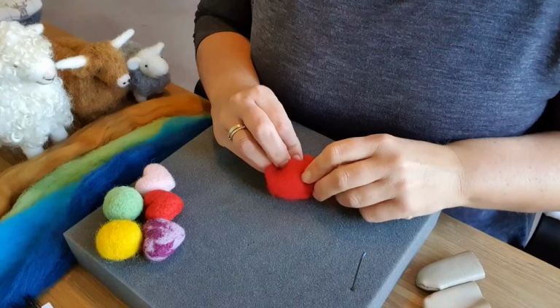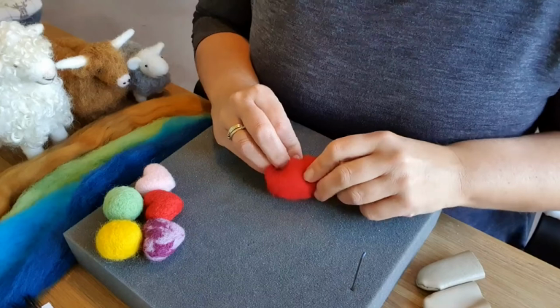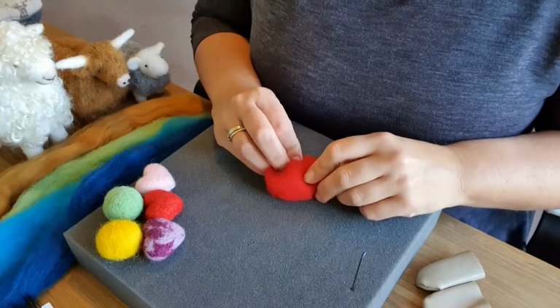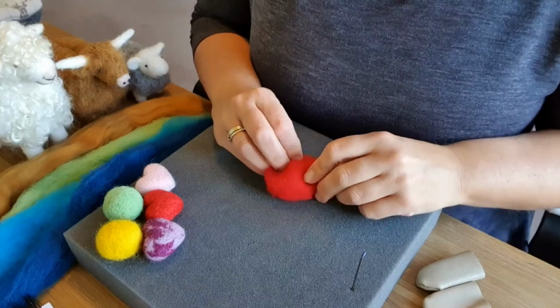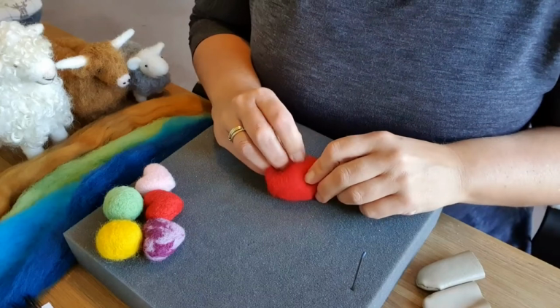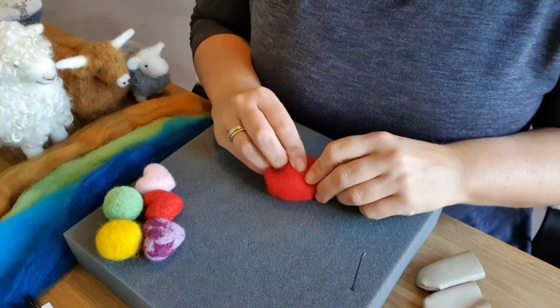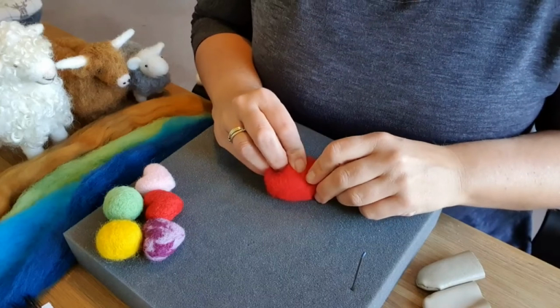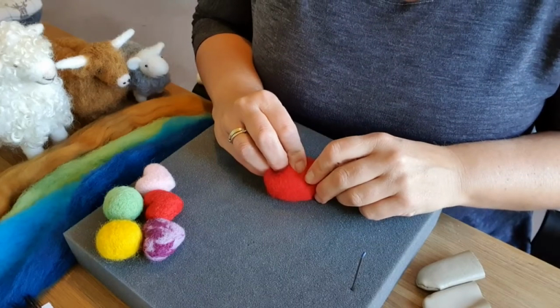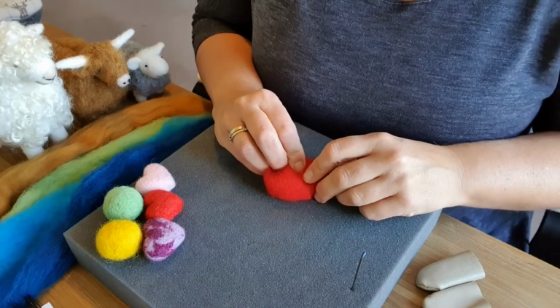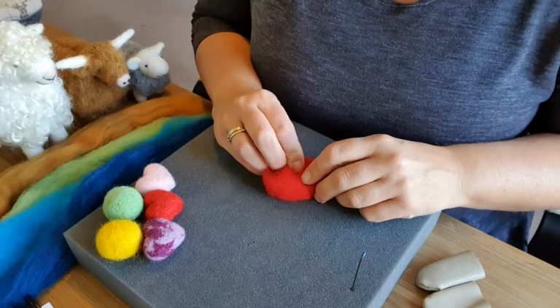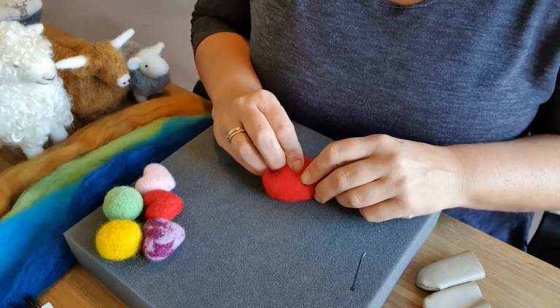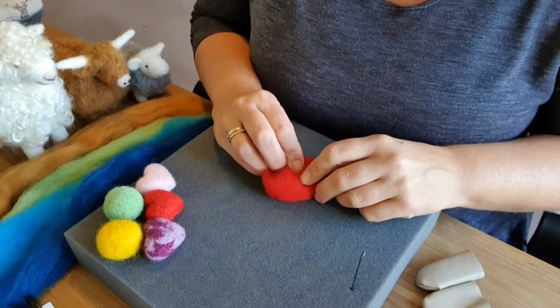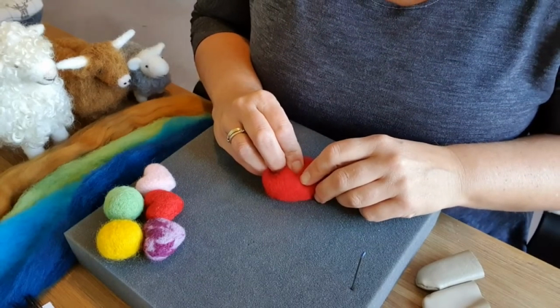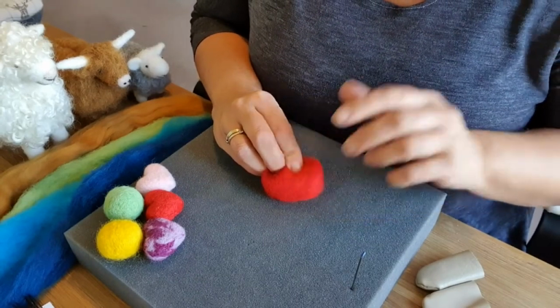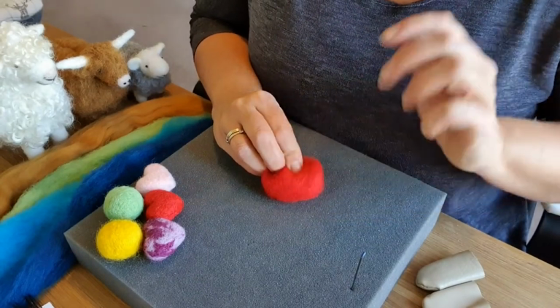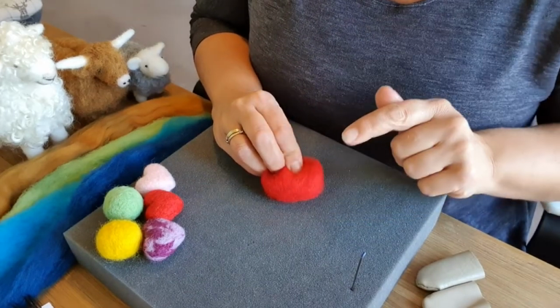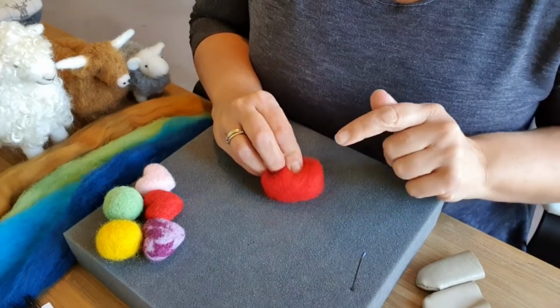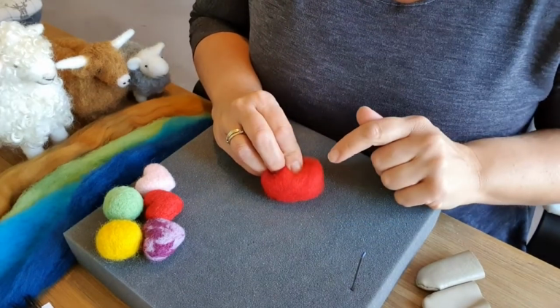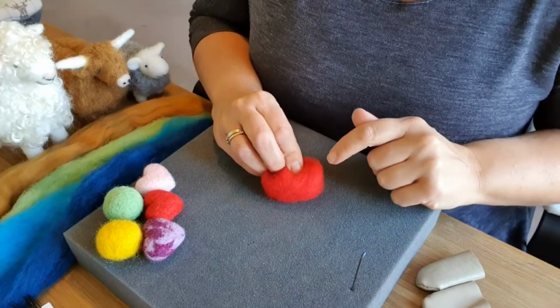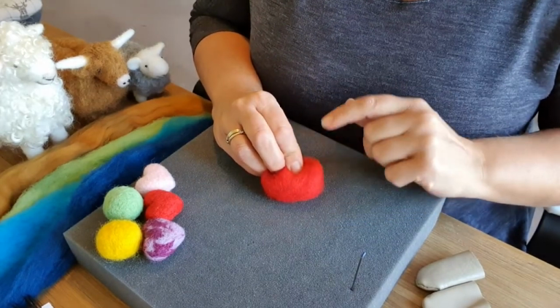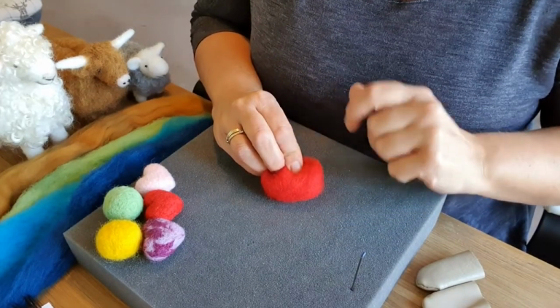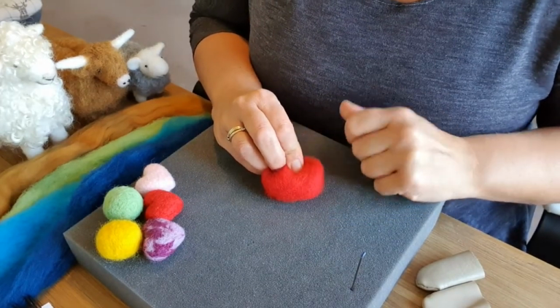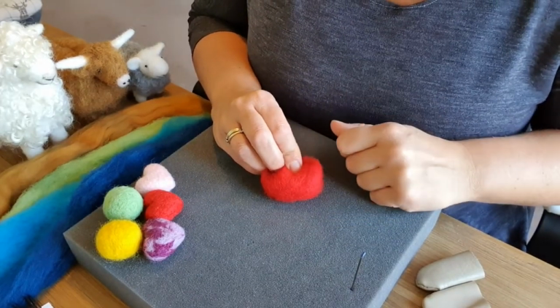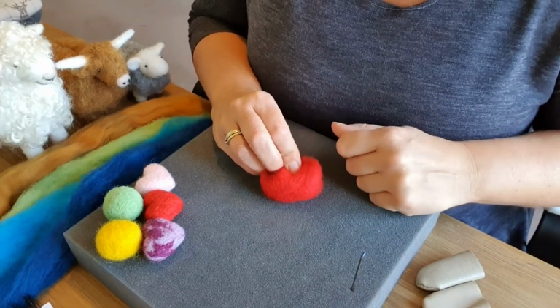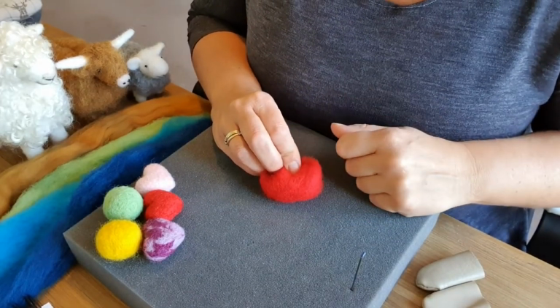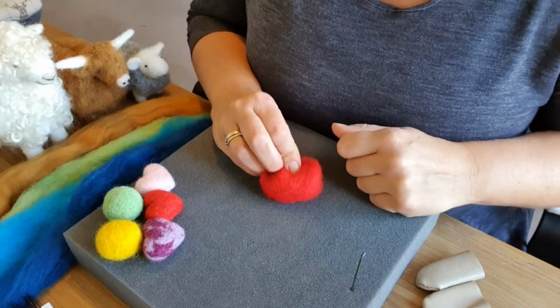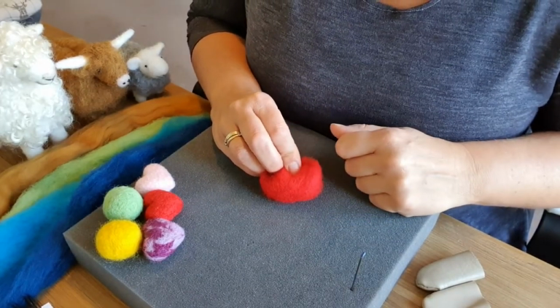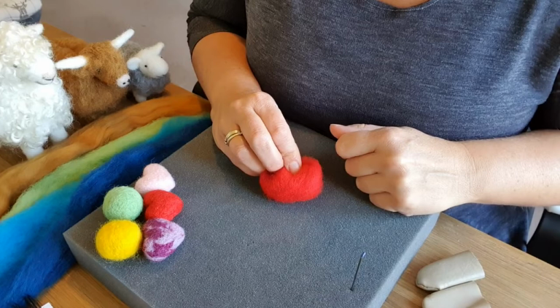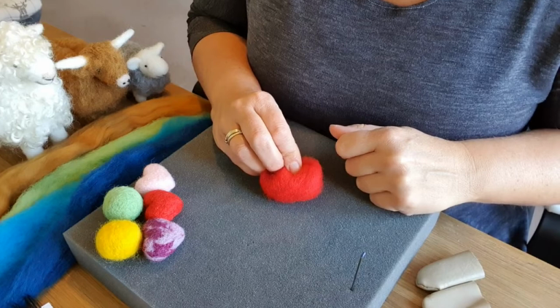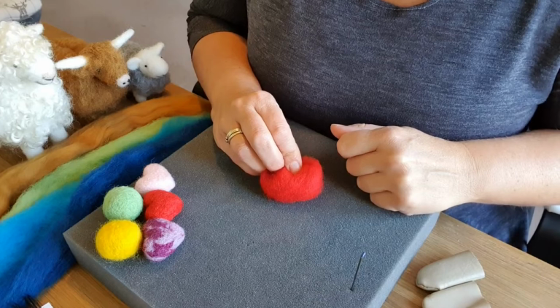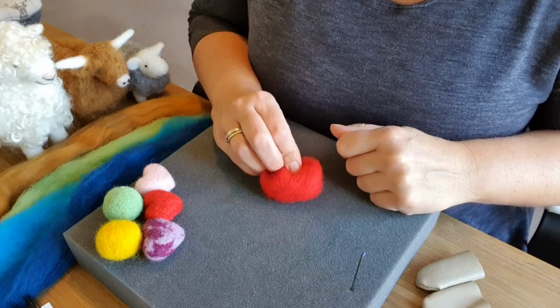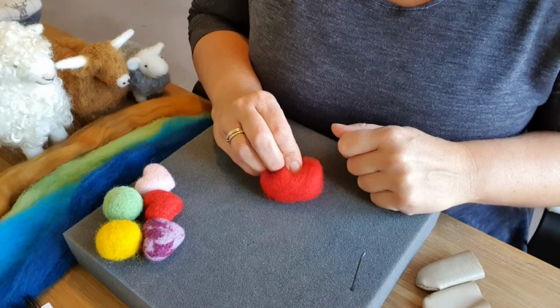Welcome fellow felters! You've got your starter kit — give me five minutes and we'll go through eight of my top tips.